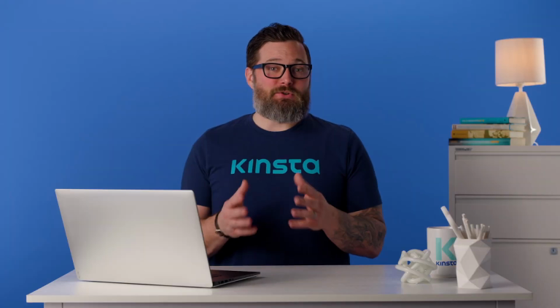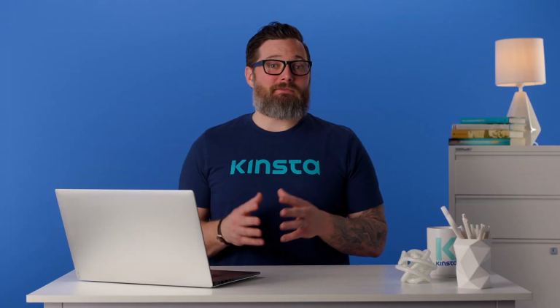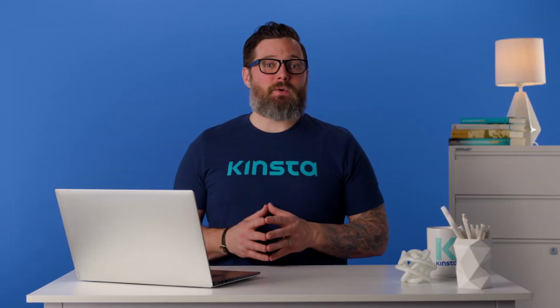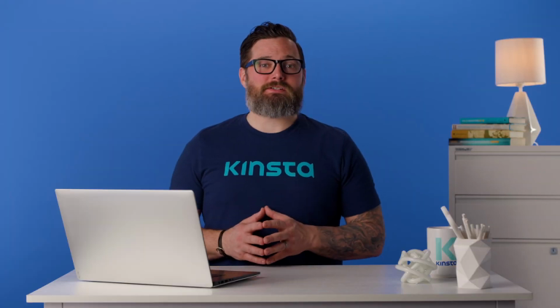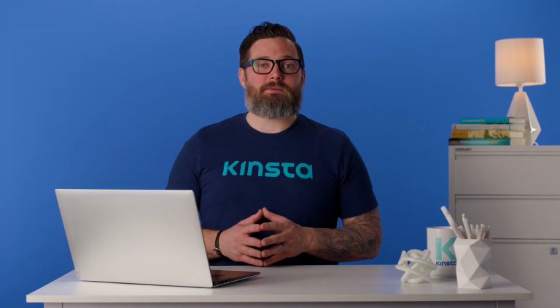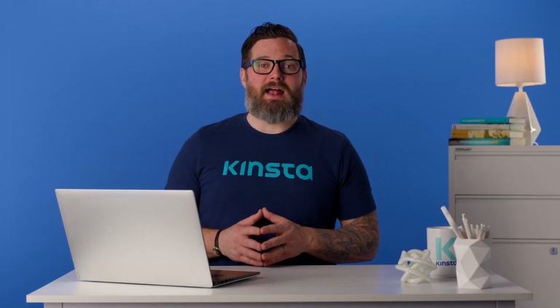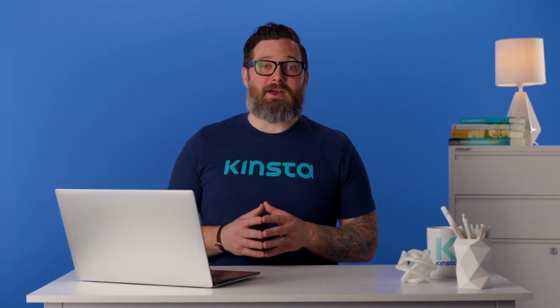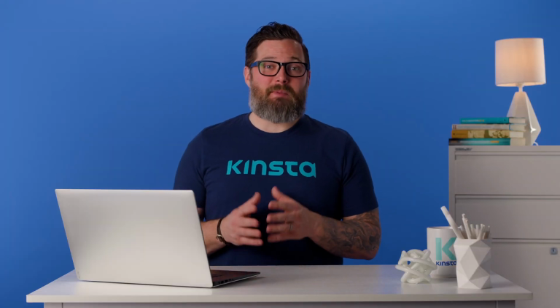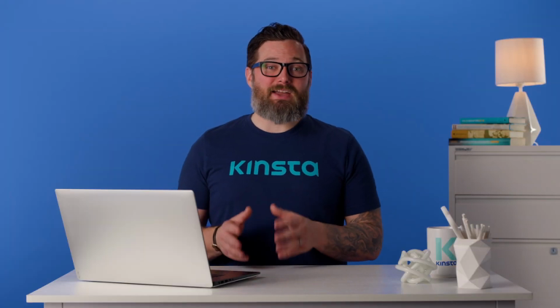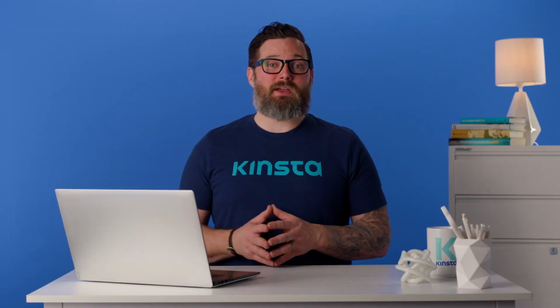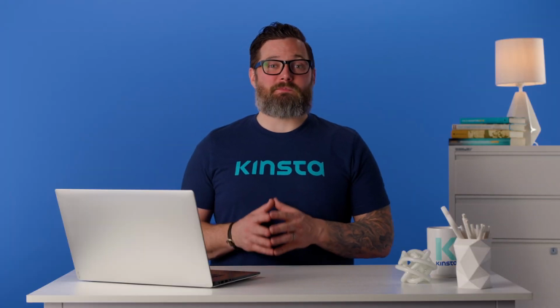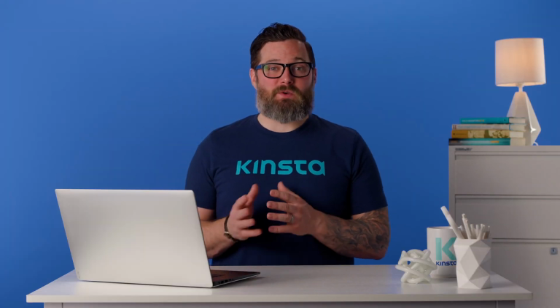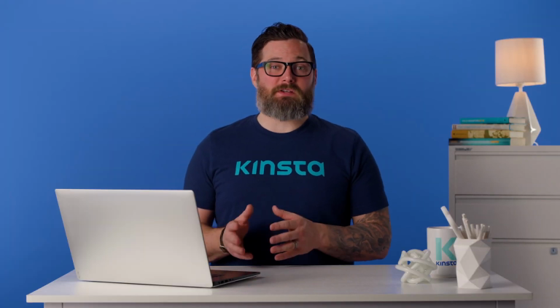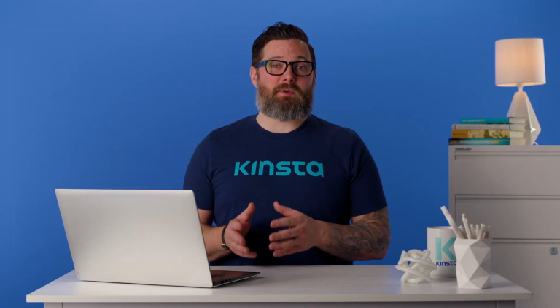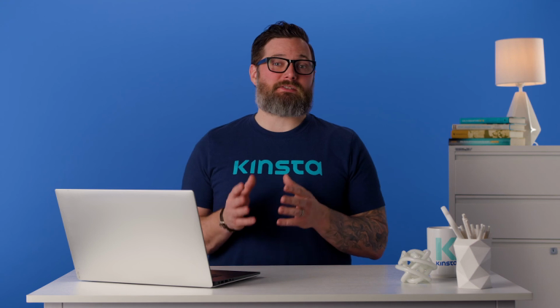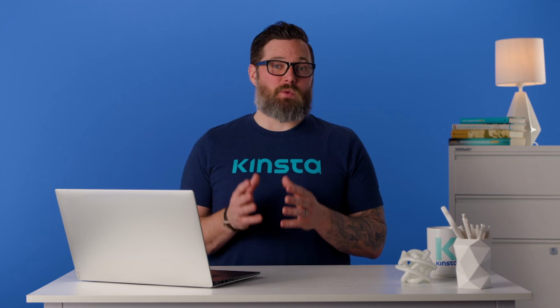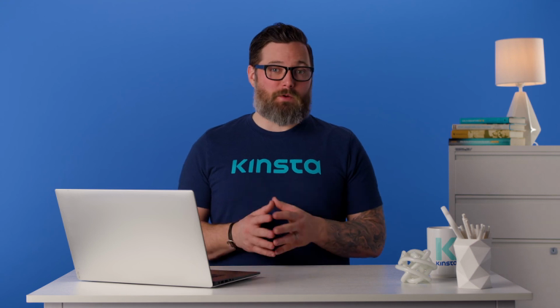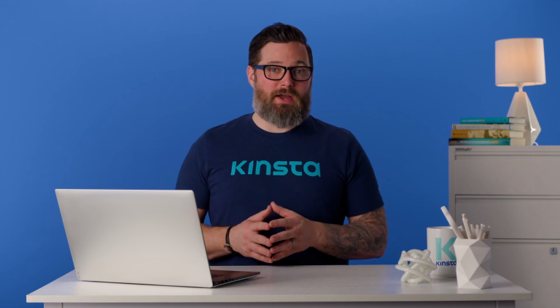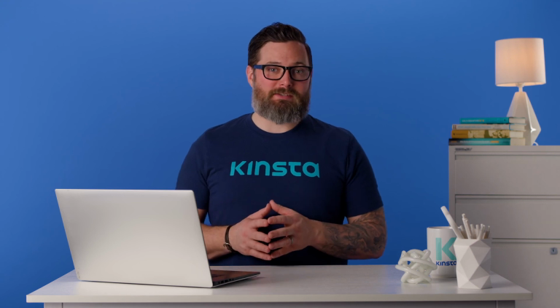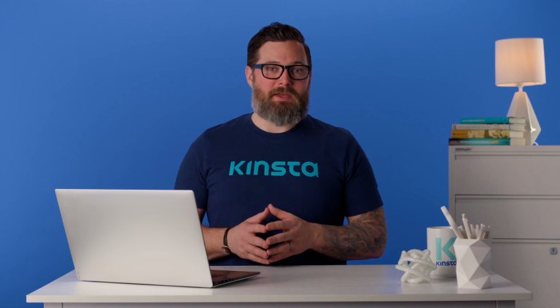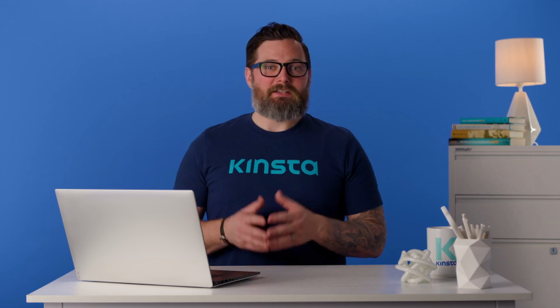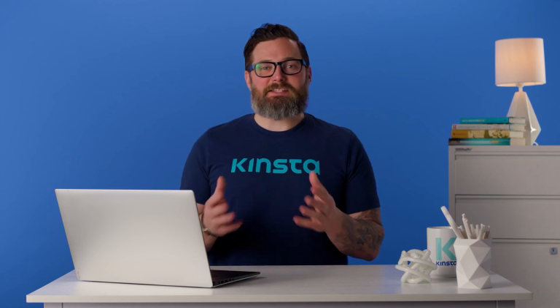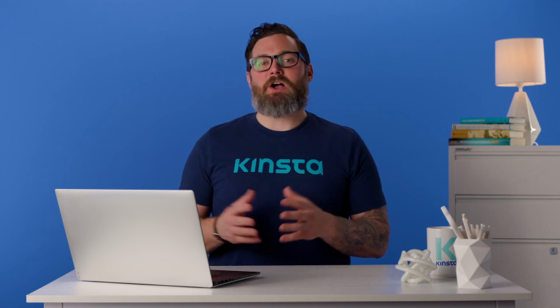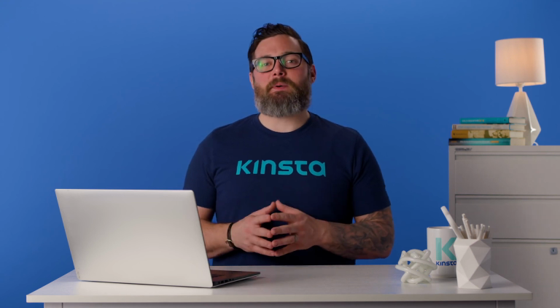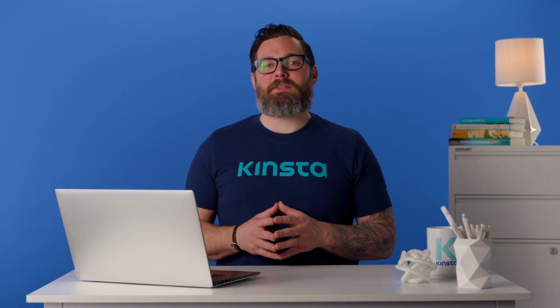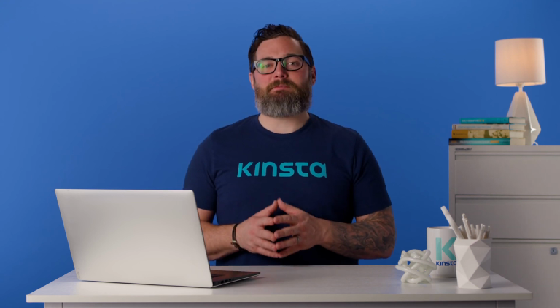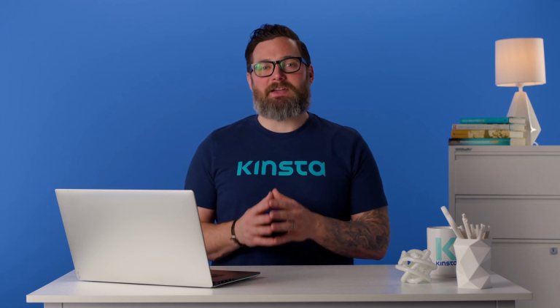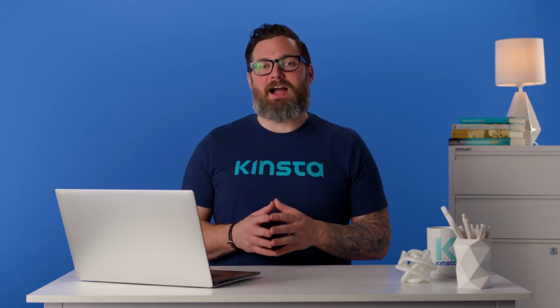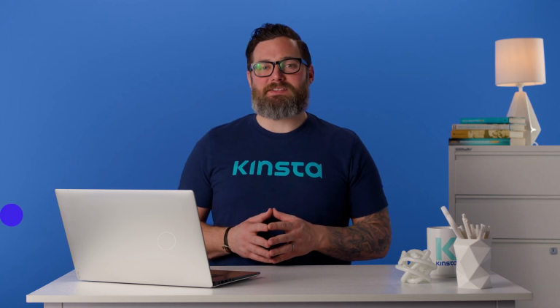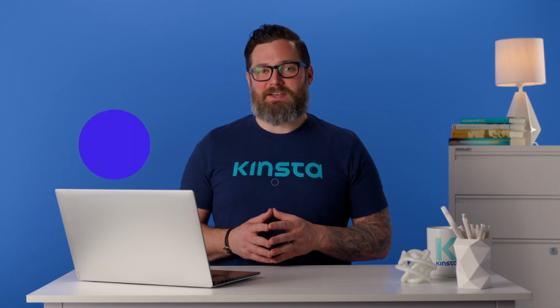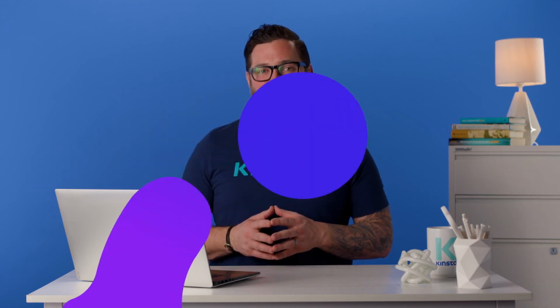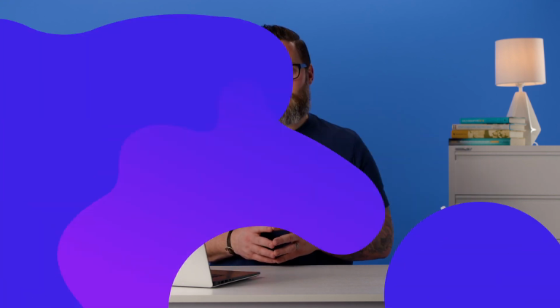Do you have any questions about how to migrate from Squarespace to WordPress? Let's talk about them in the comment section below.